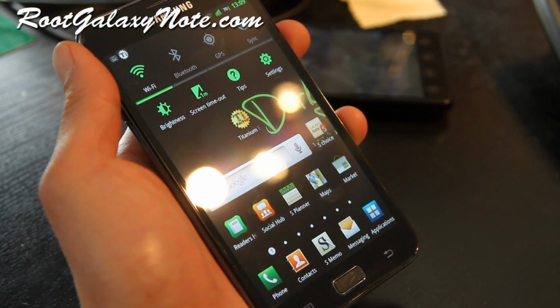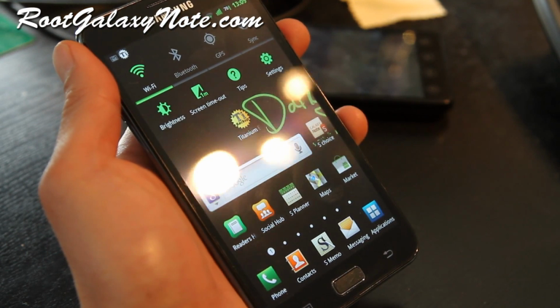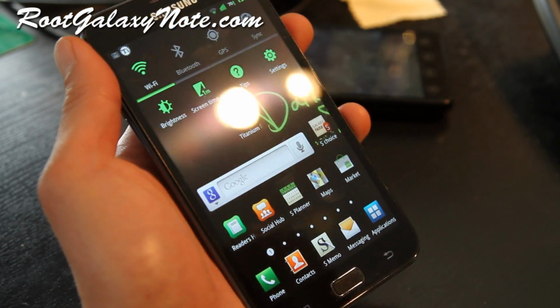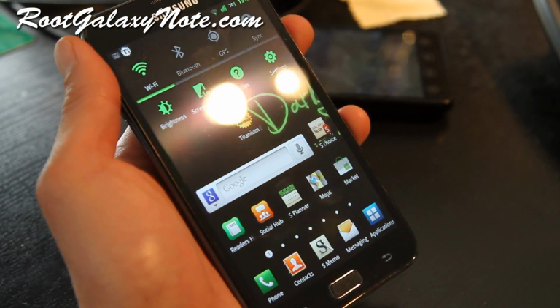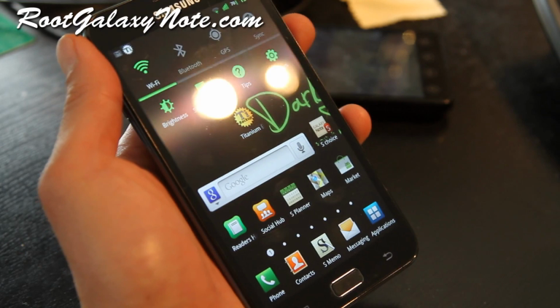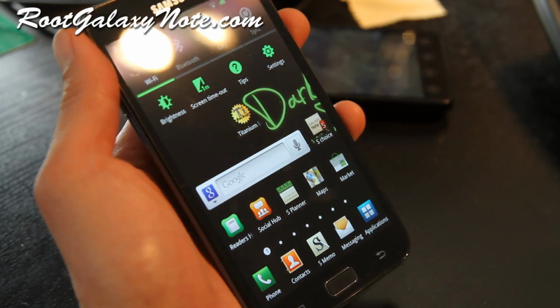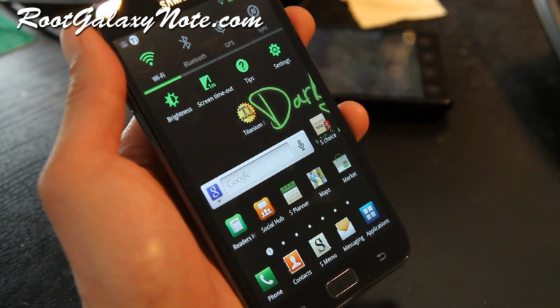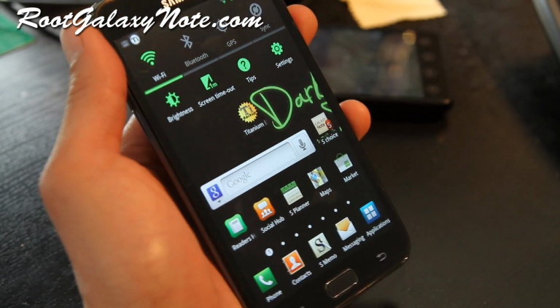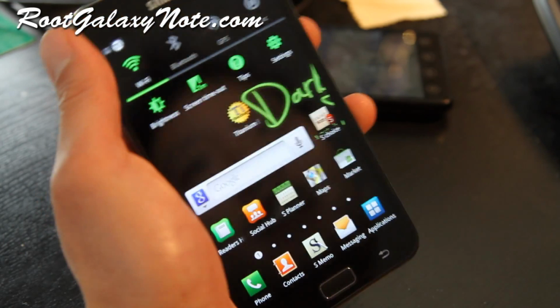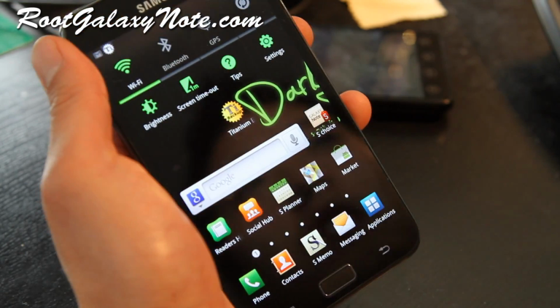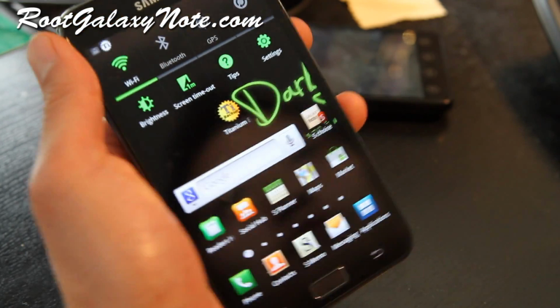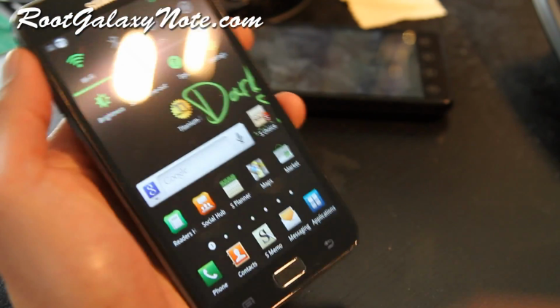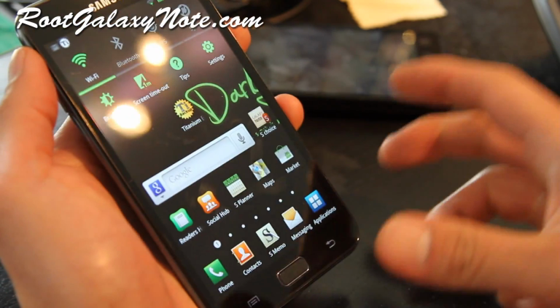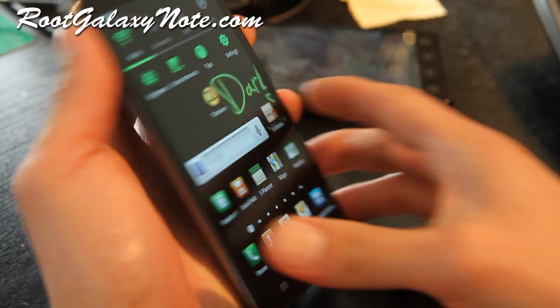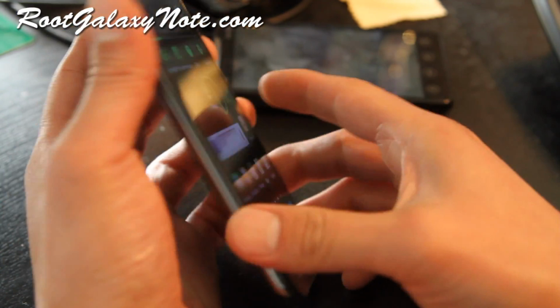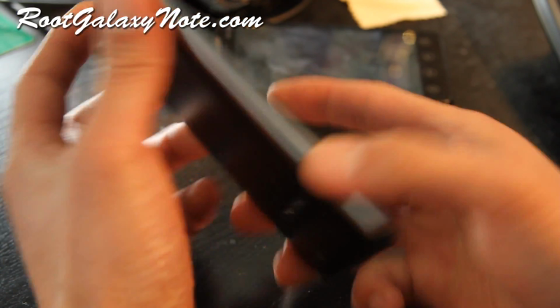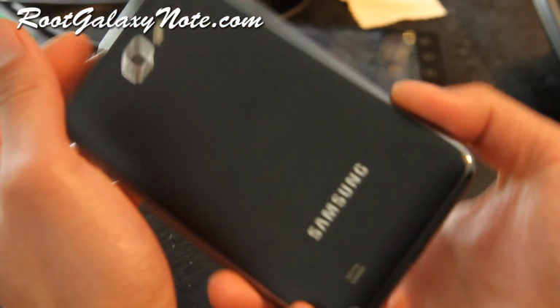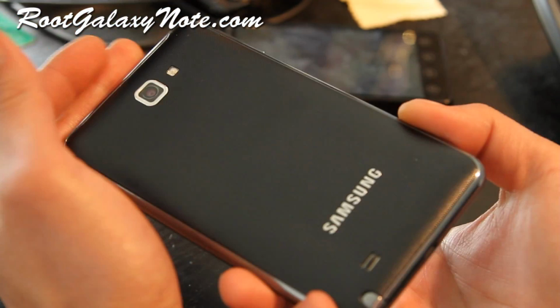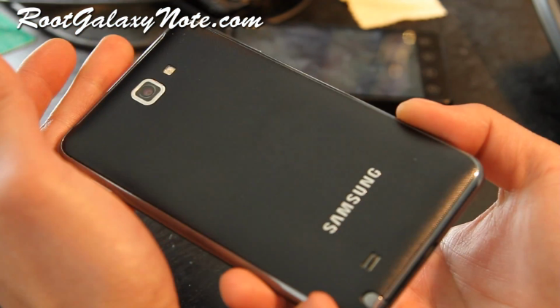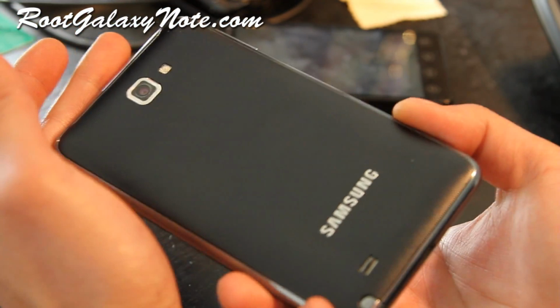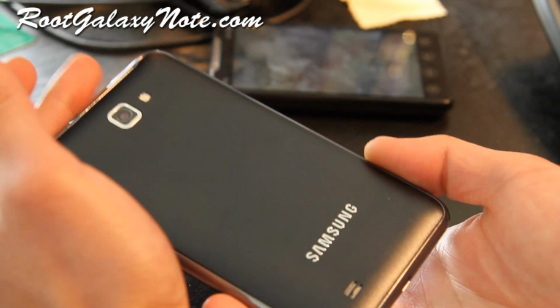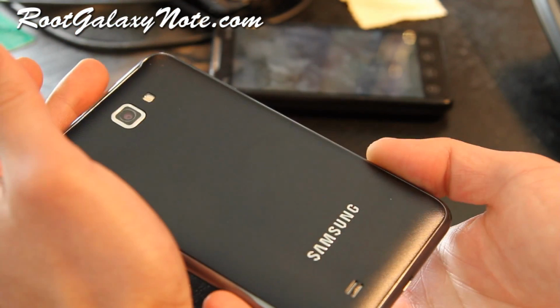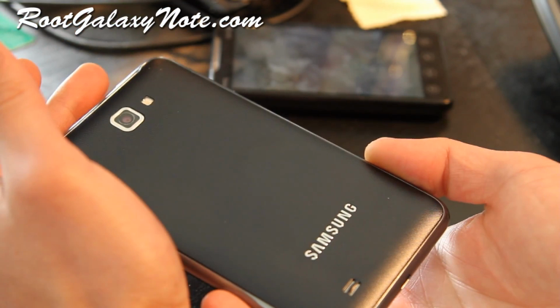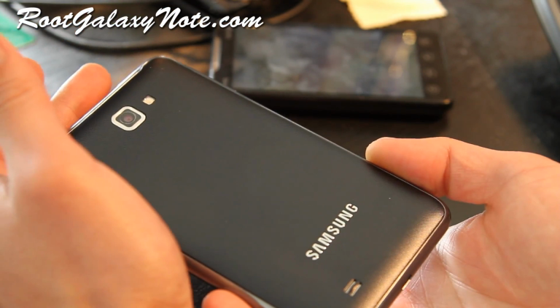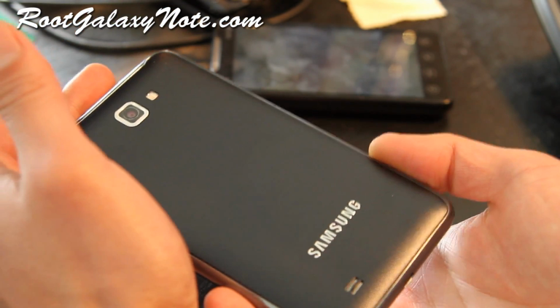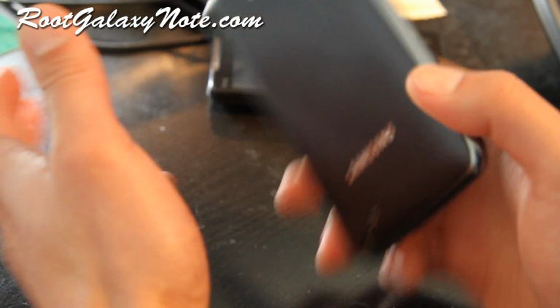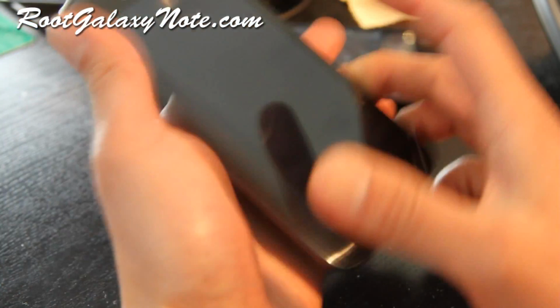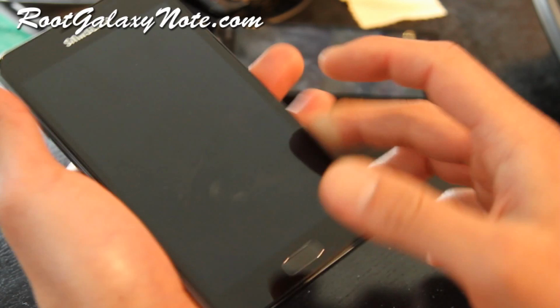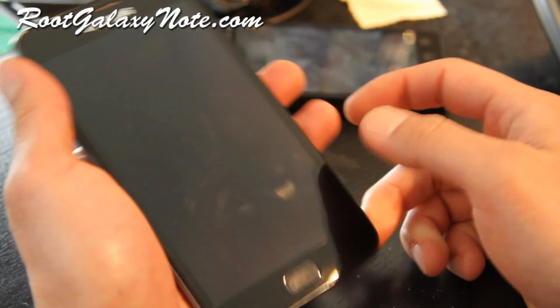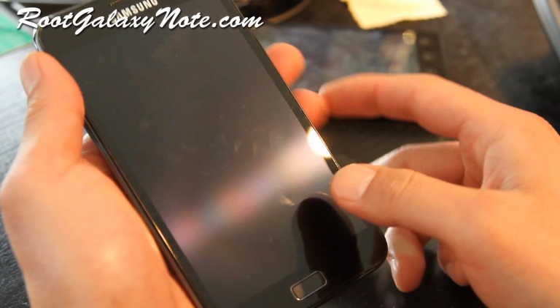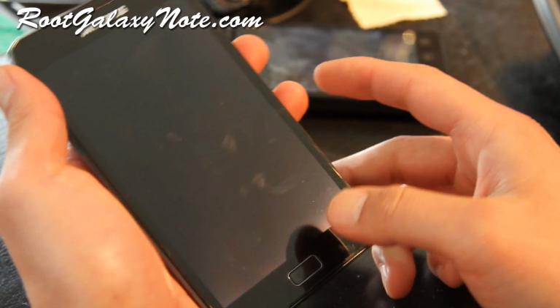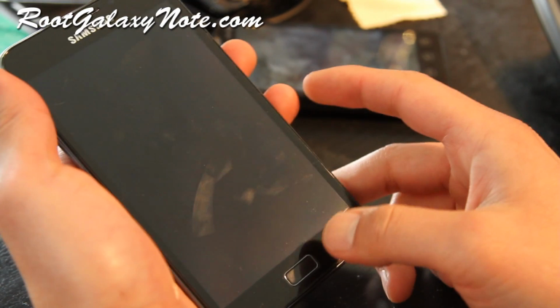Anyway, that was a review of the Darky ROM — check it out, download it, try it out. All those 3 ROMs I've reviewed so far should give you better battery life and better performance.